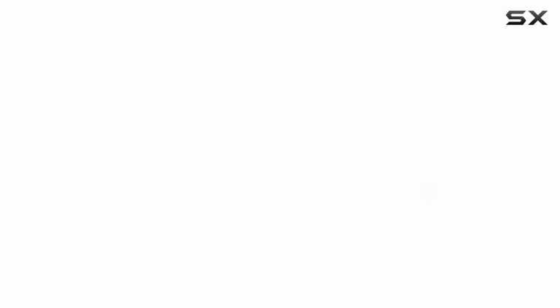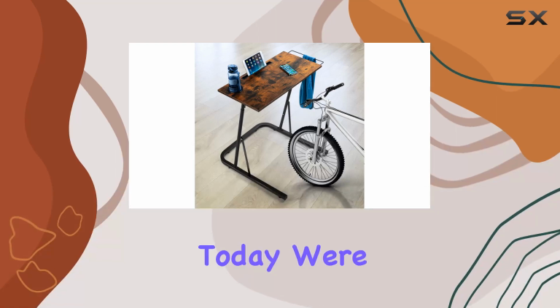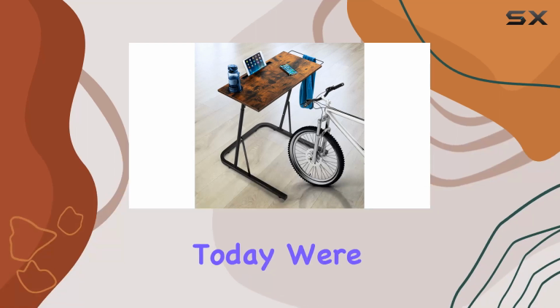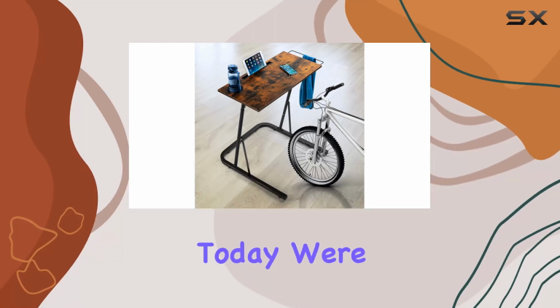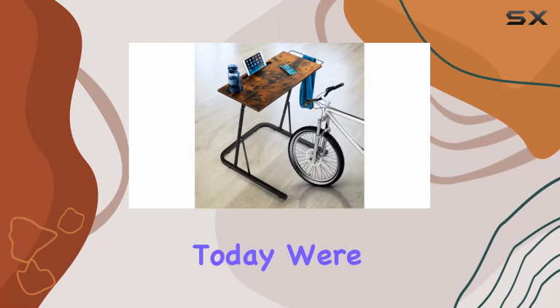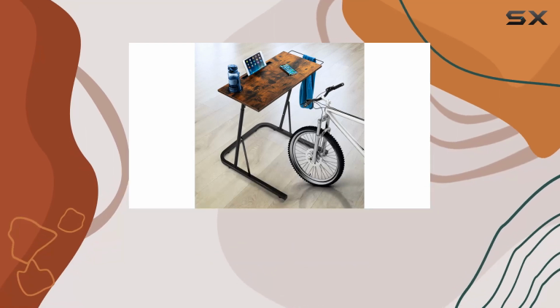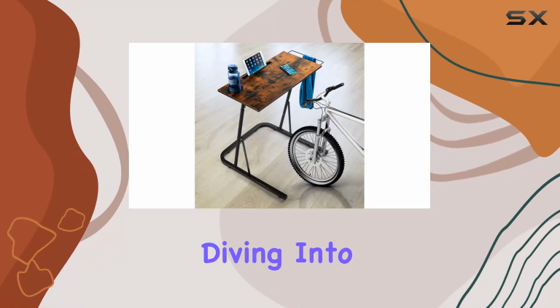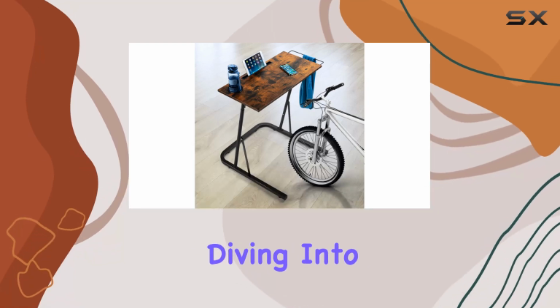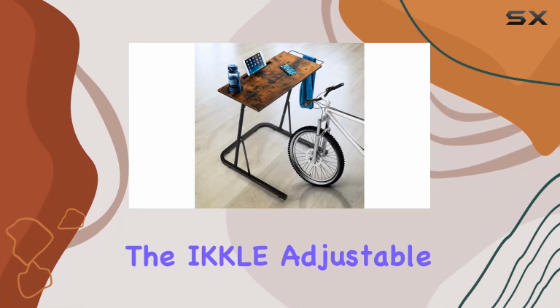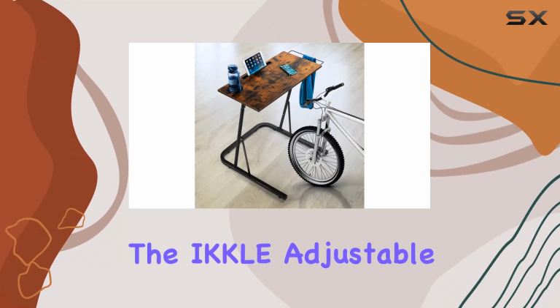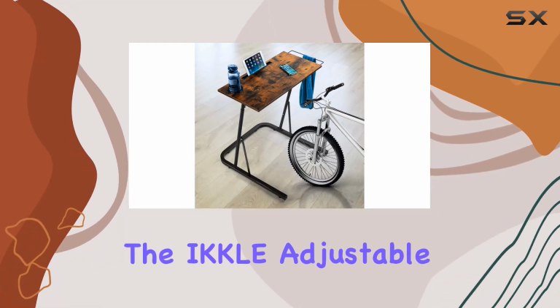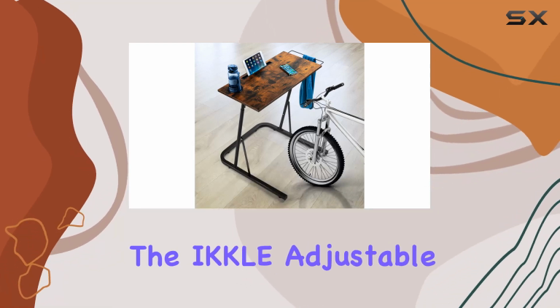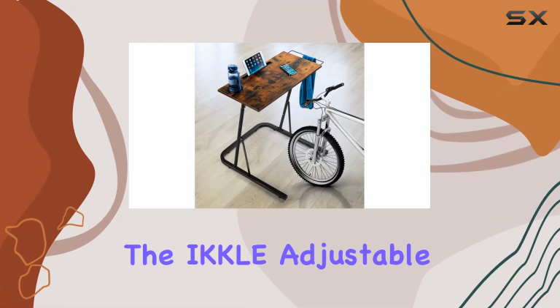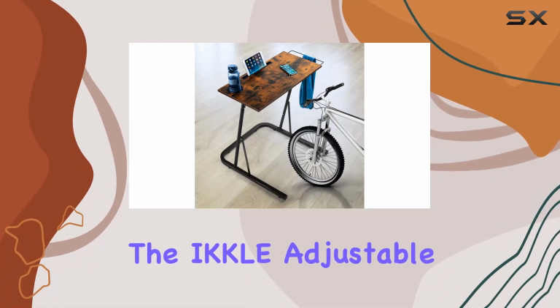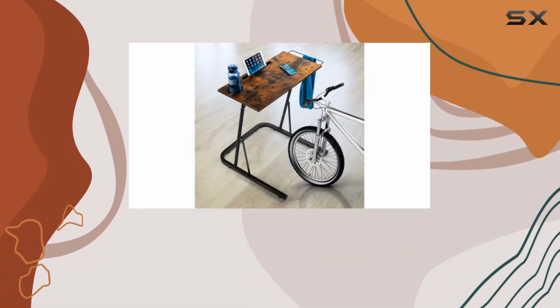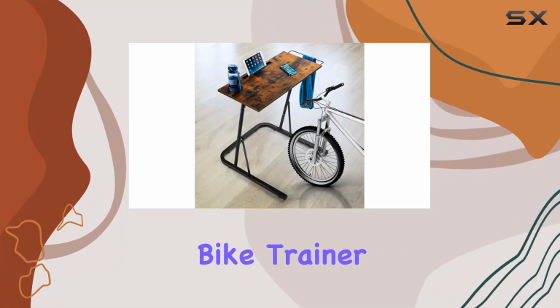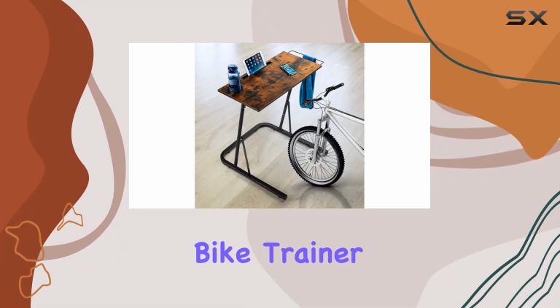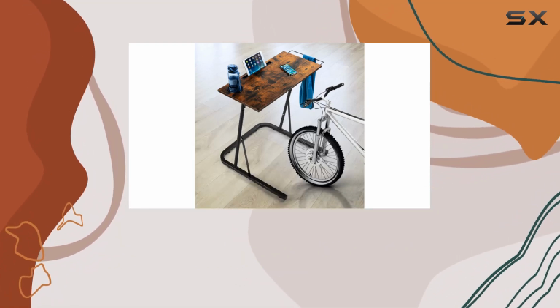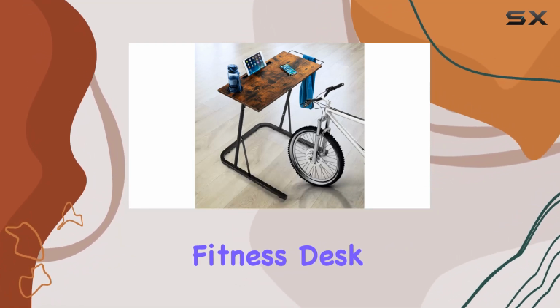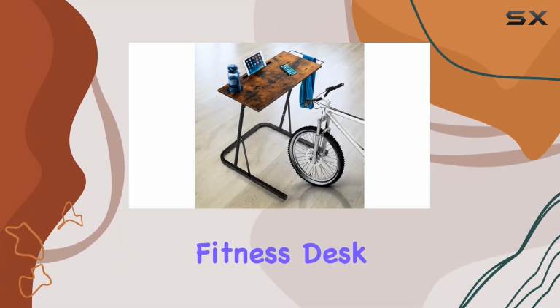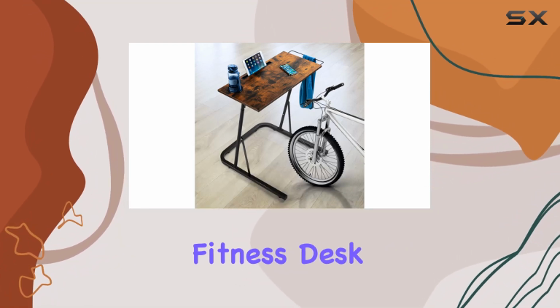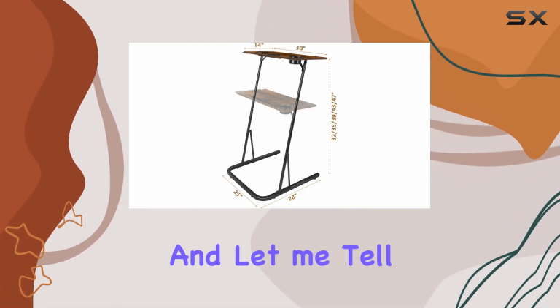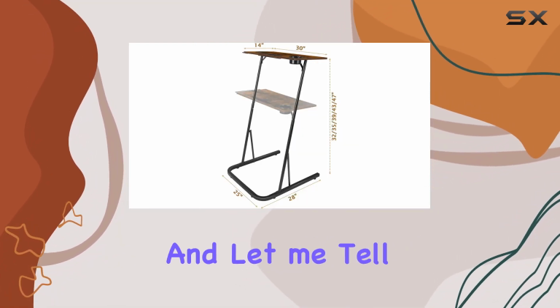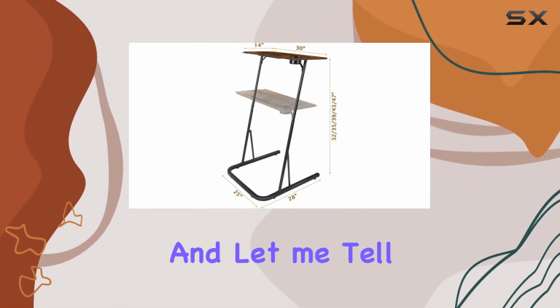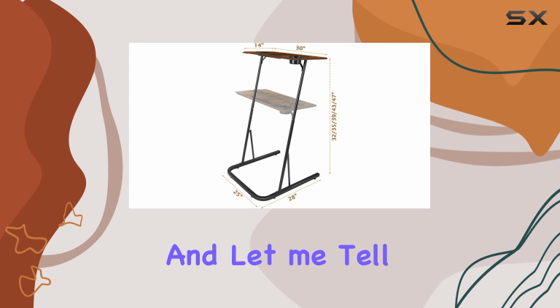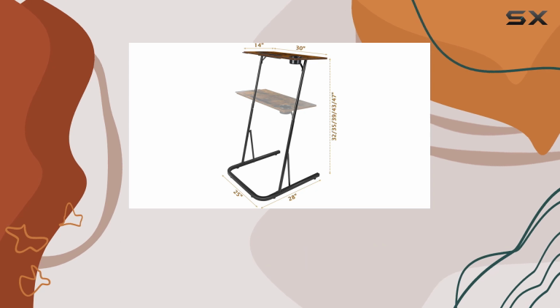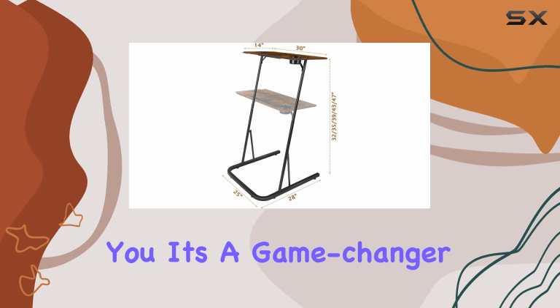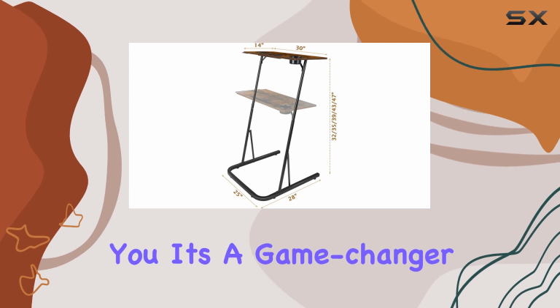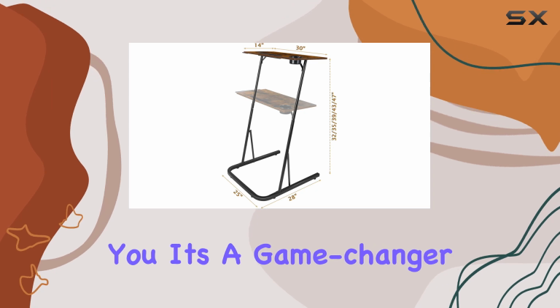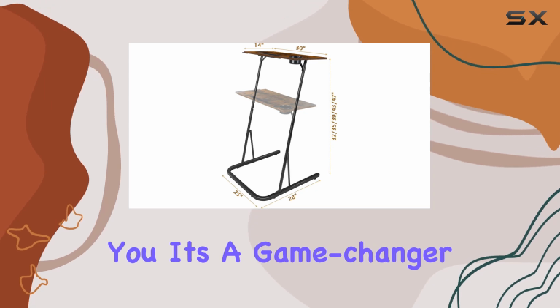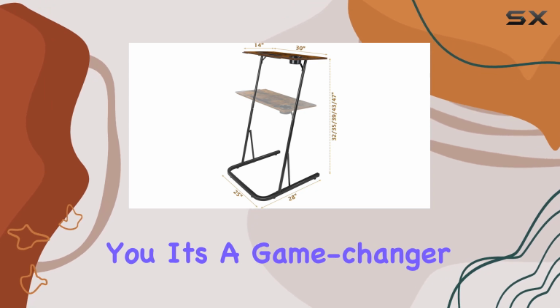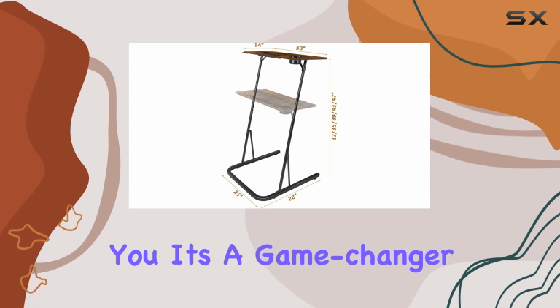Today, we're diving into the IK Kelly Adjustable Bike Trainer Fitness Desk, and let me tell you, it's a game-changer.